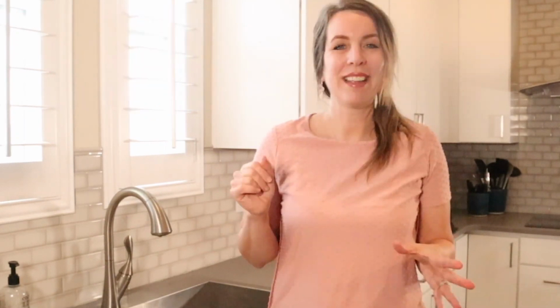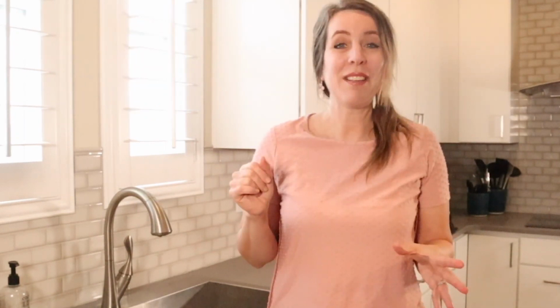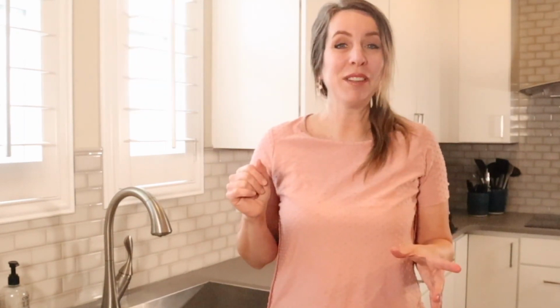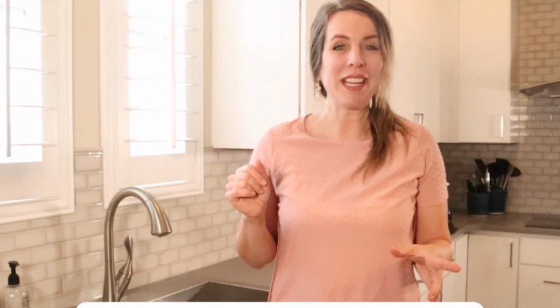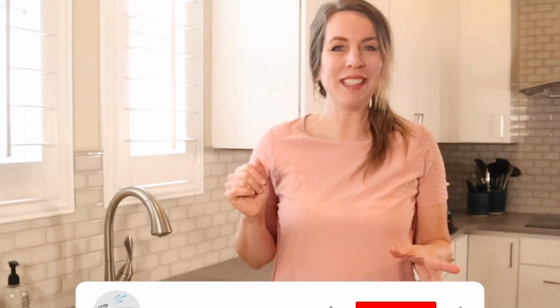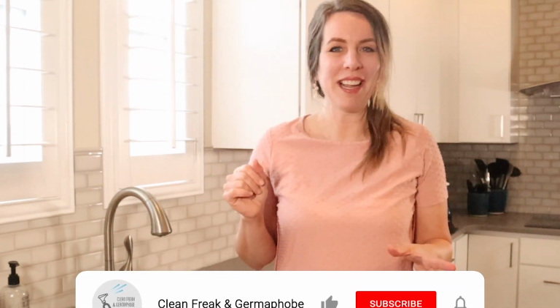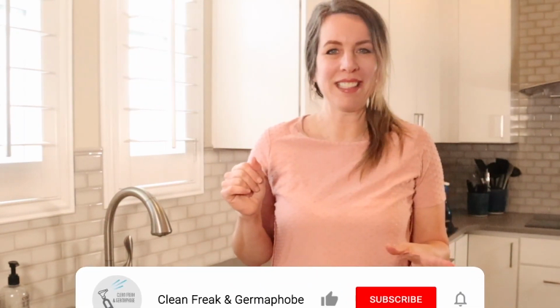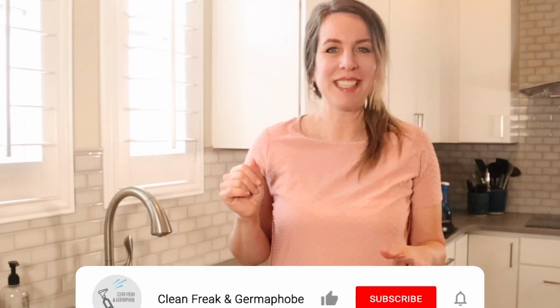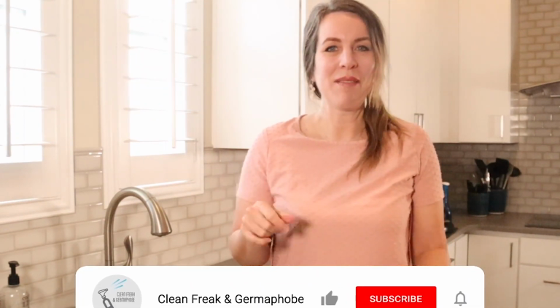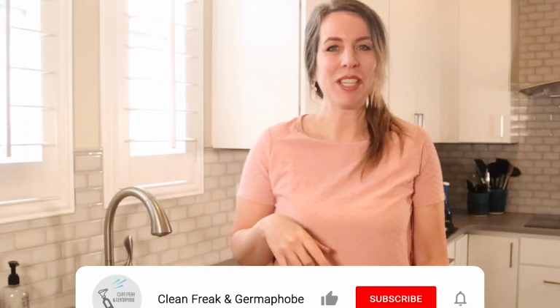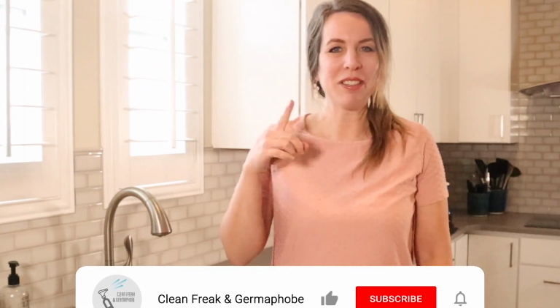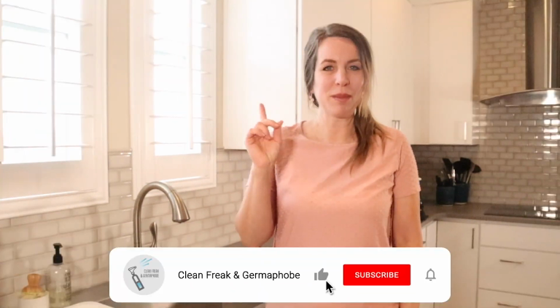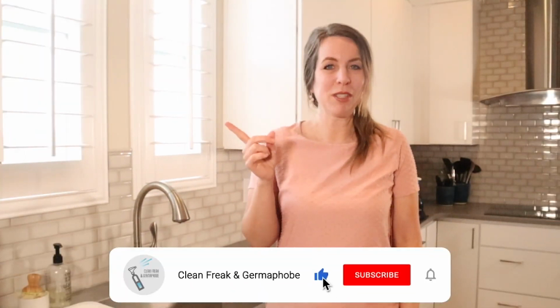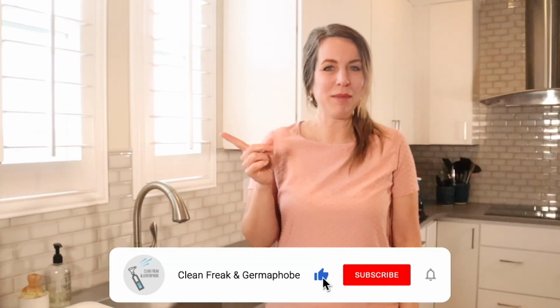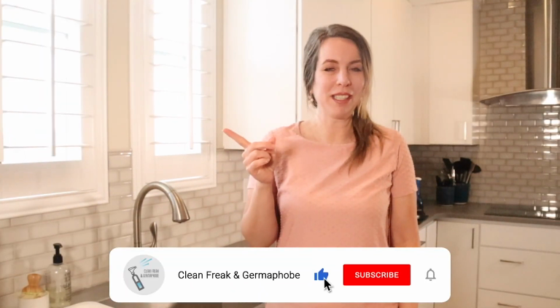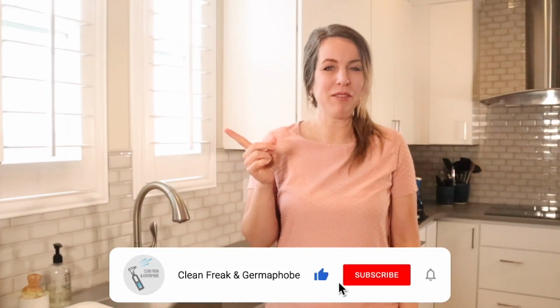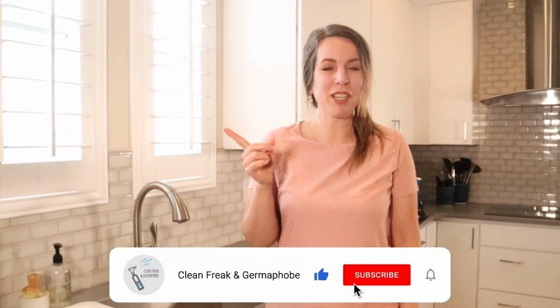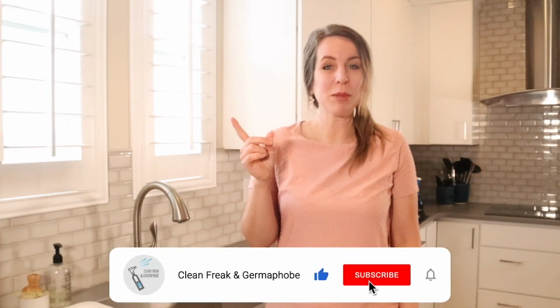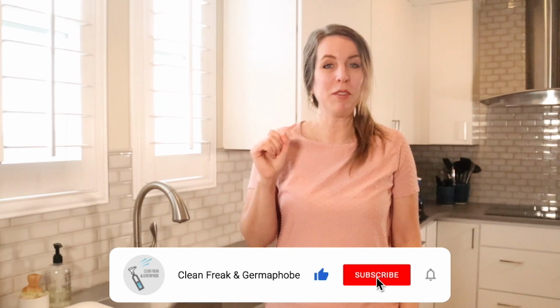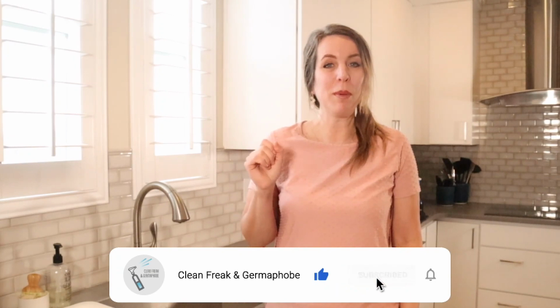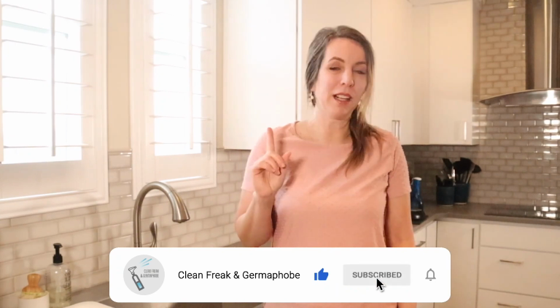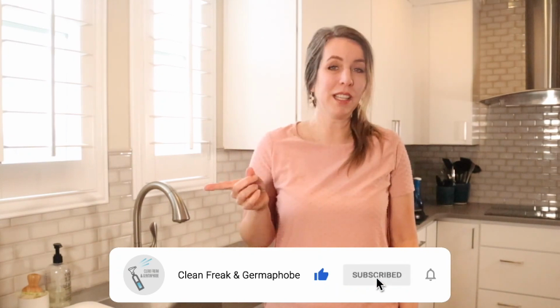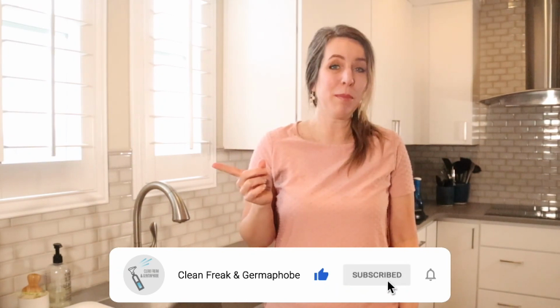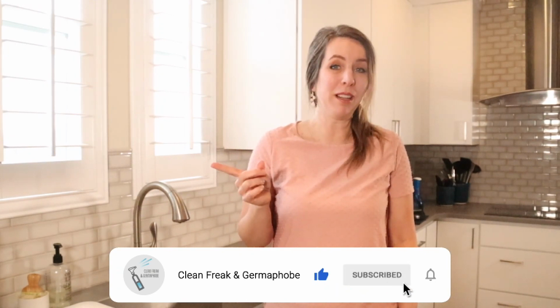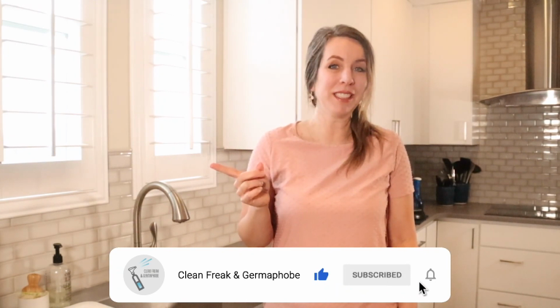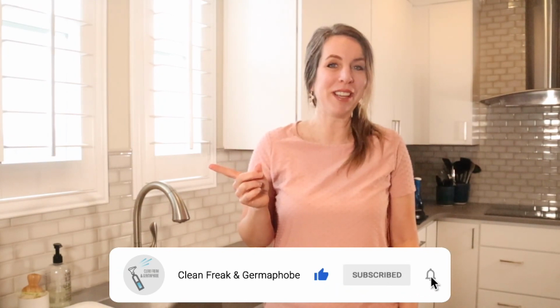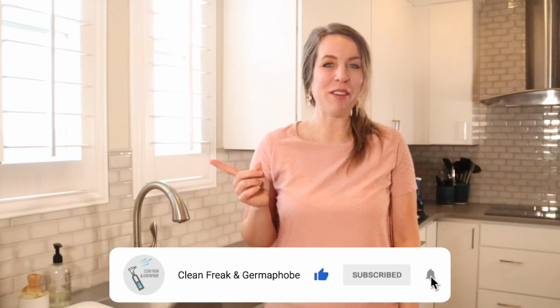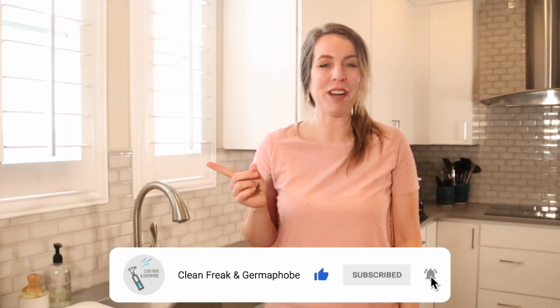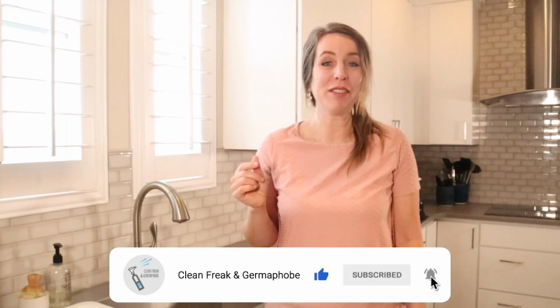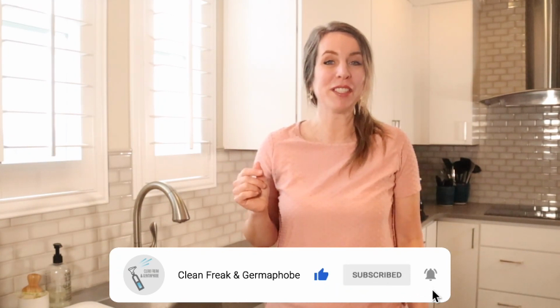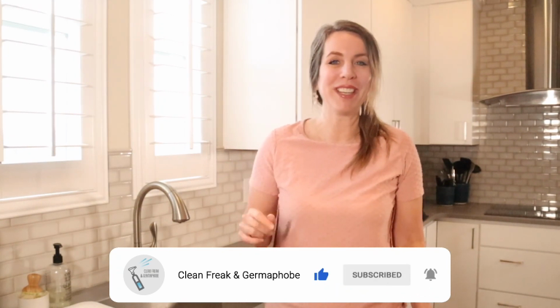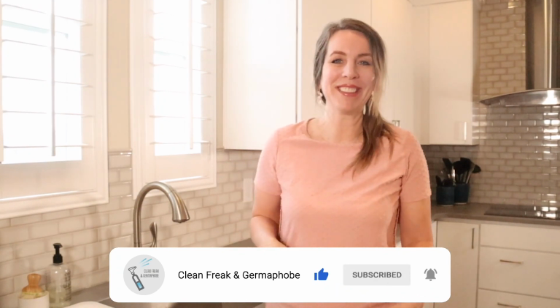If you like cleaning hacks, make sure to subscribe to Clean Freakin' Germaphobe and click the bell so you get notified of future videos.